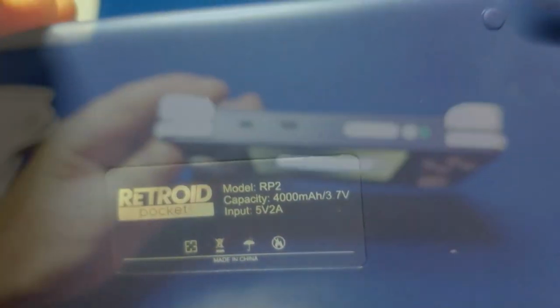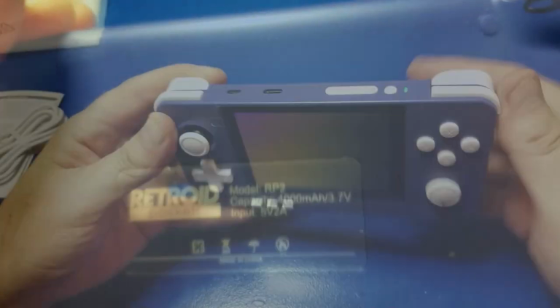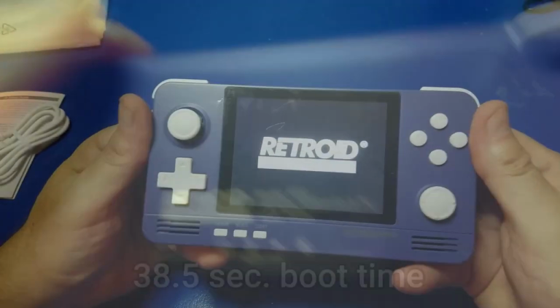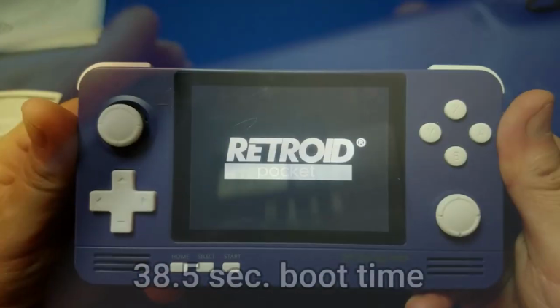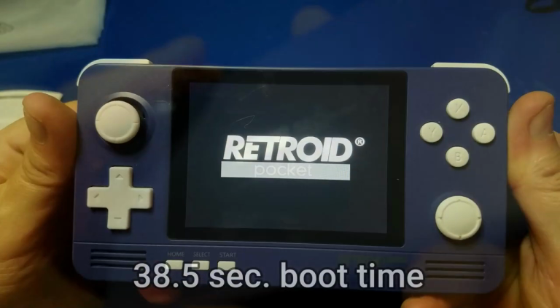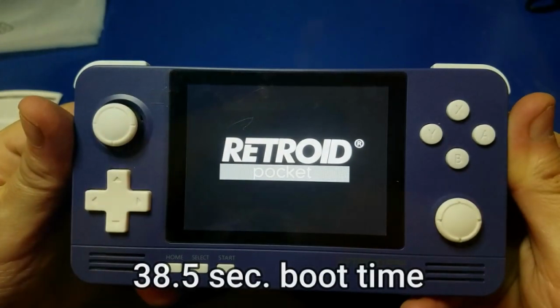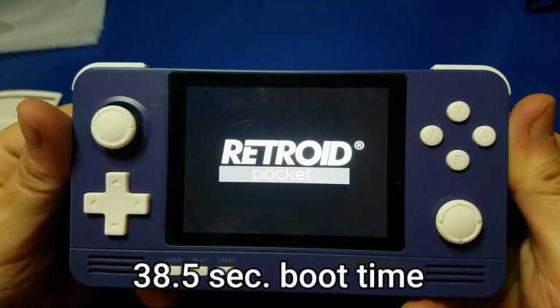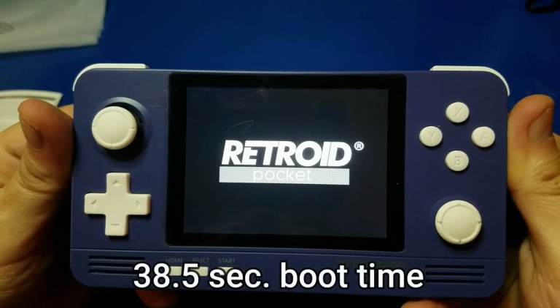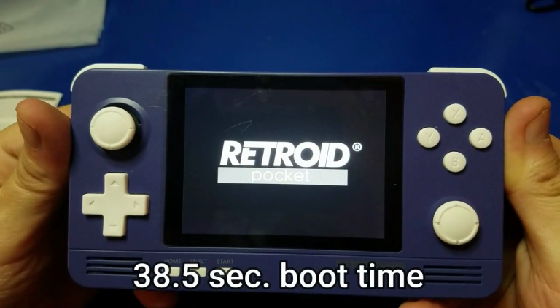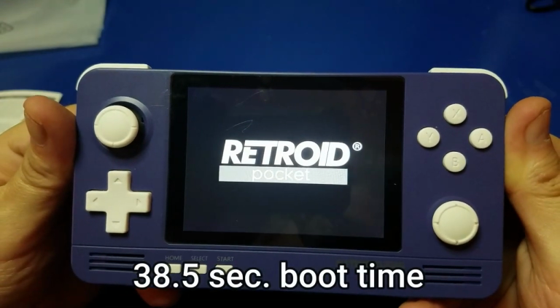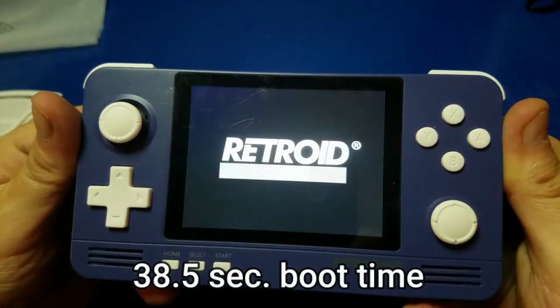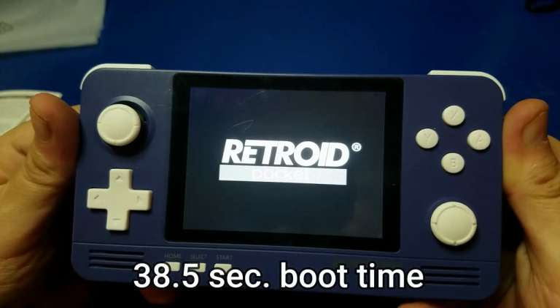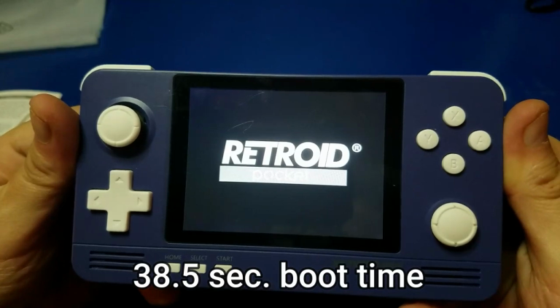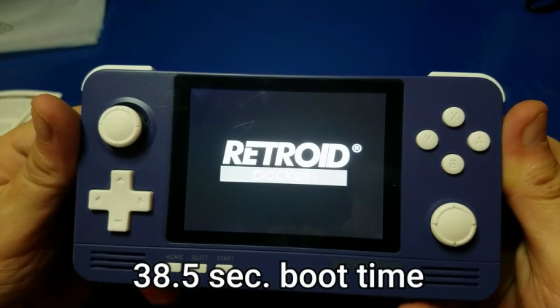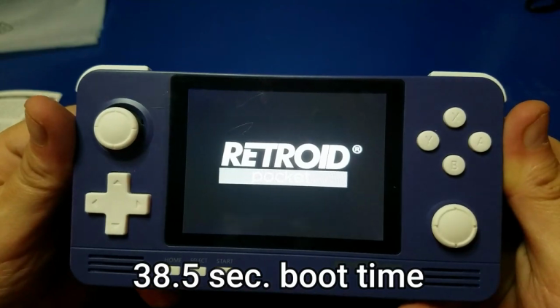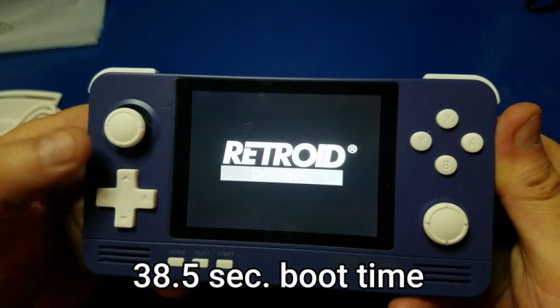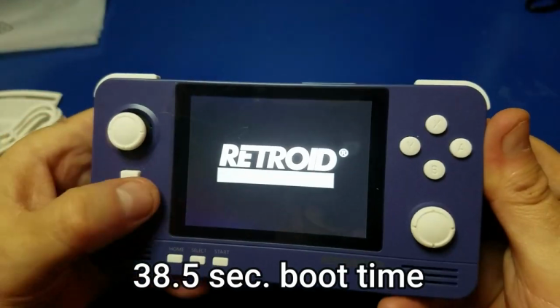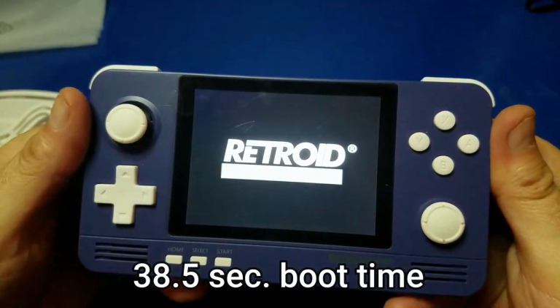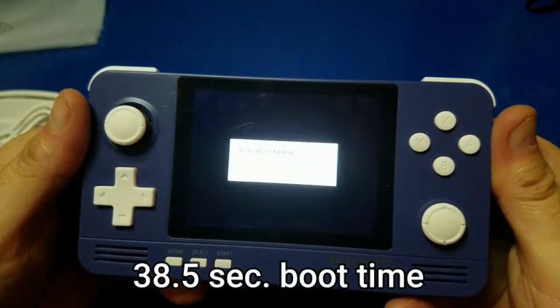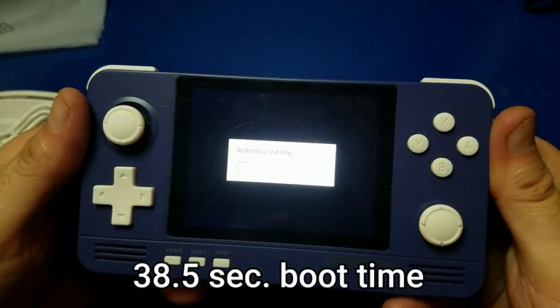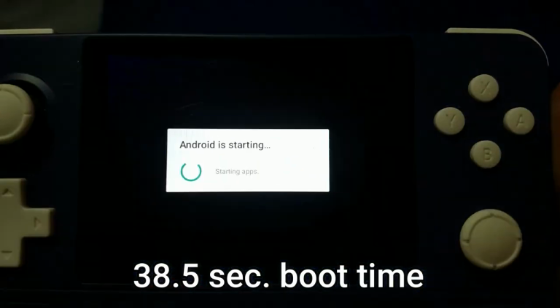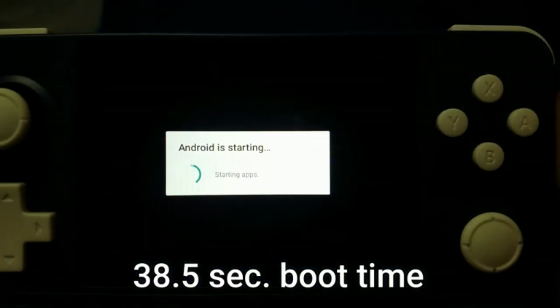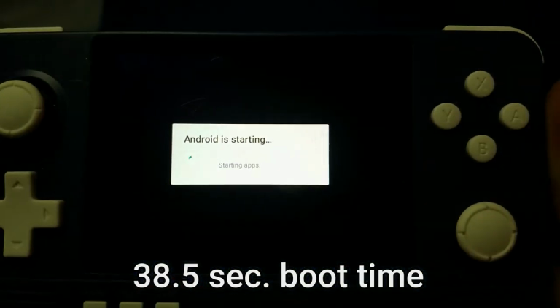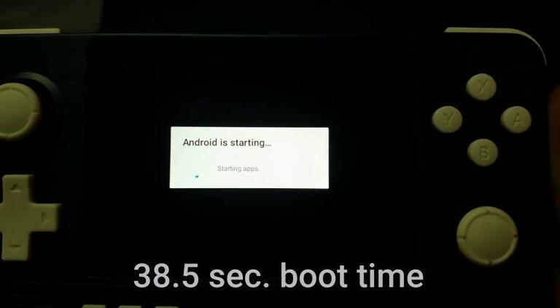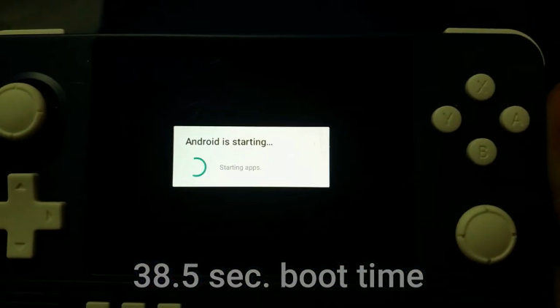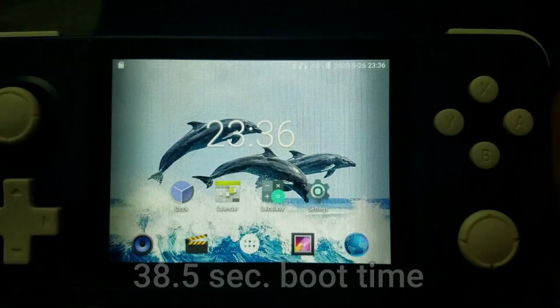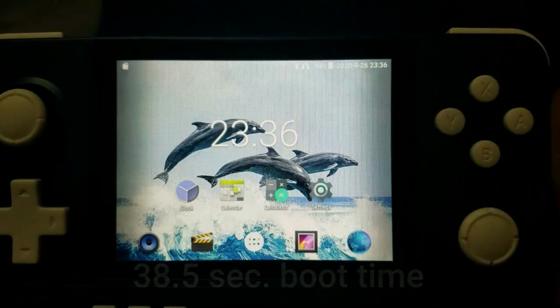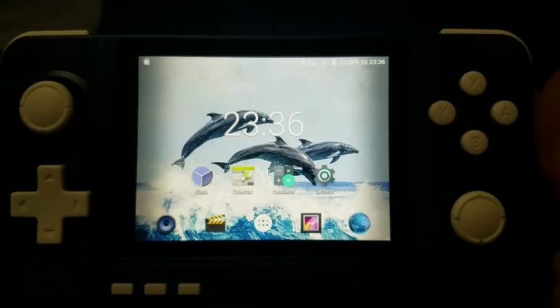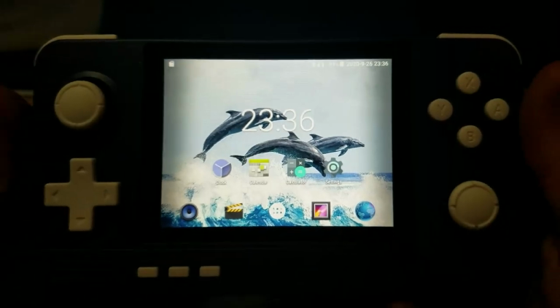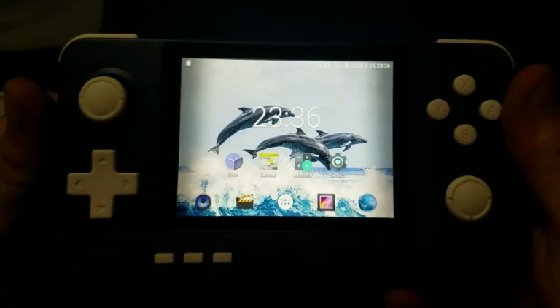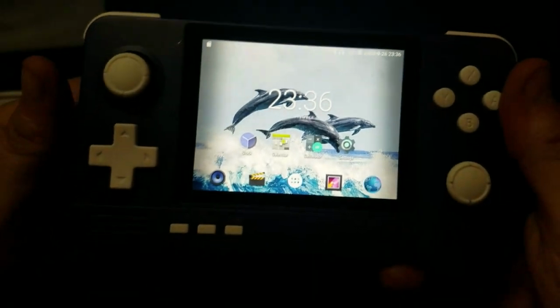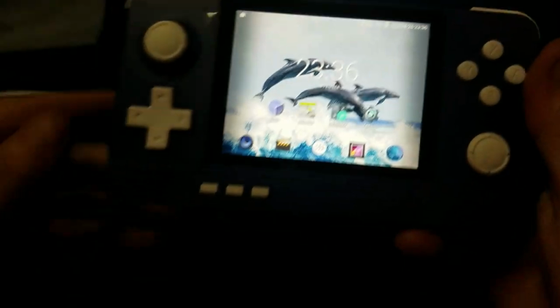It took 38.5 seconds to boot, so yes, booting is rather slow.